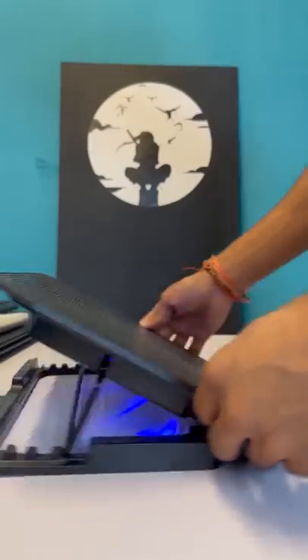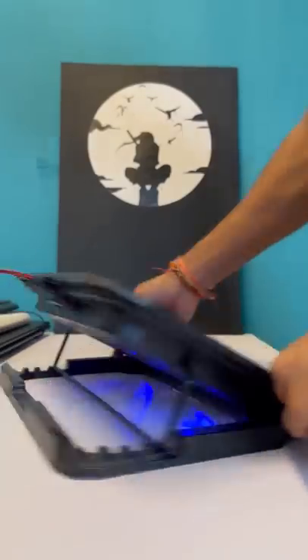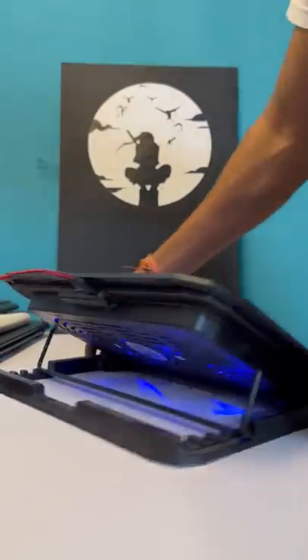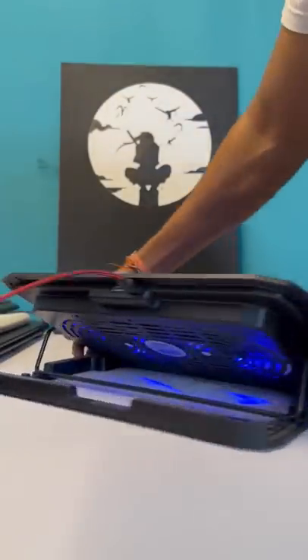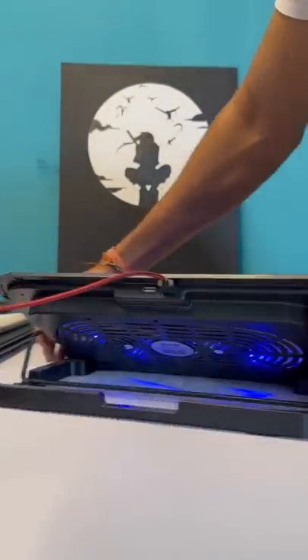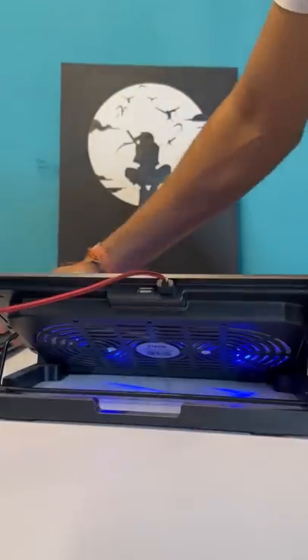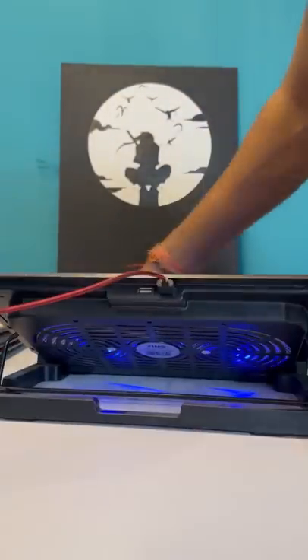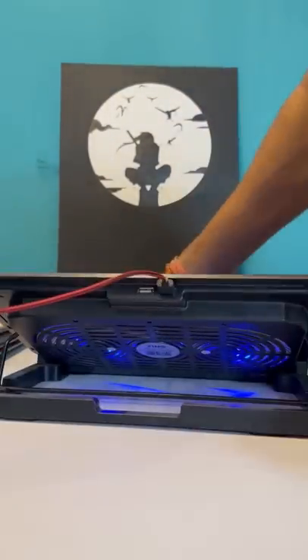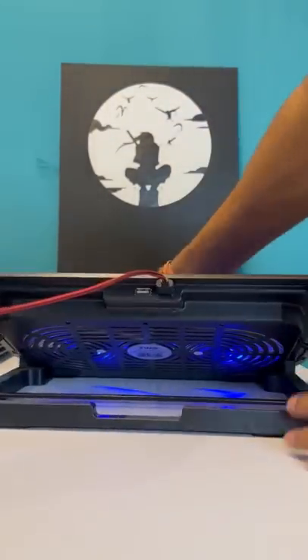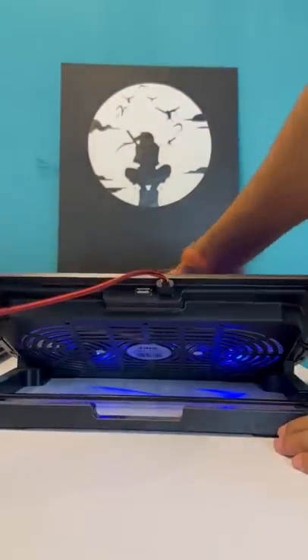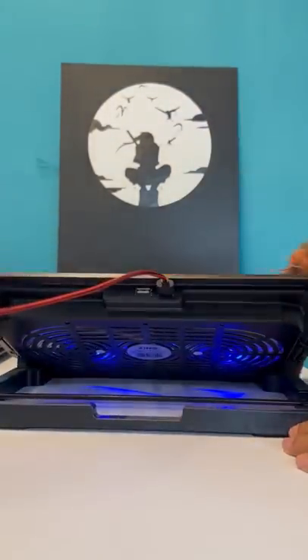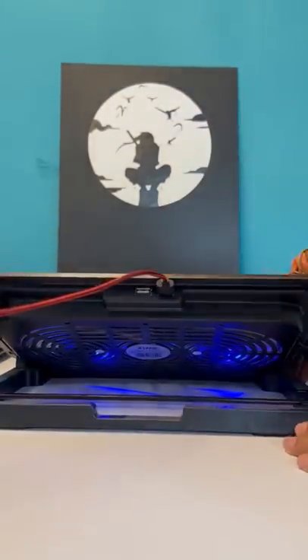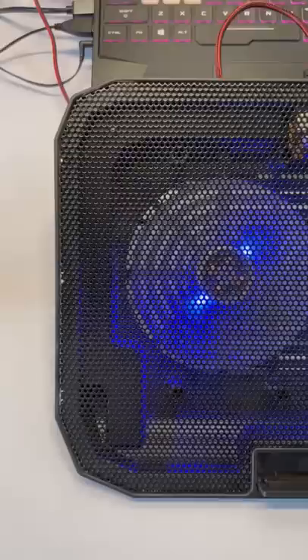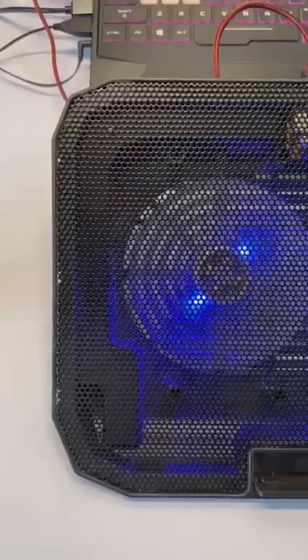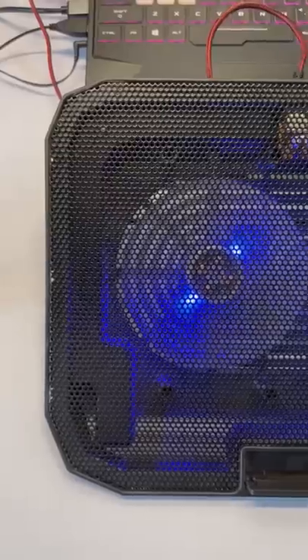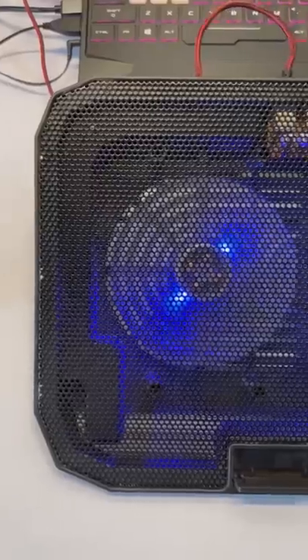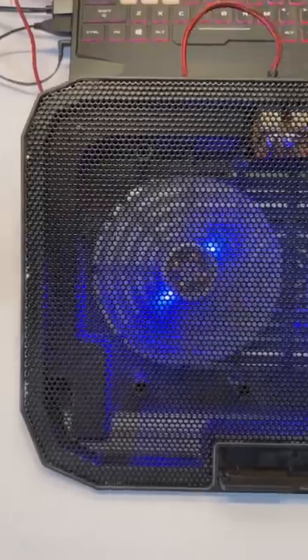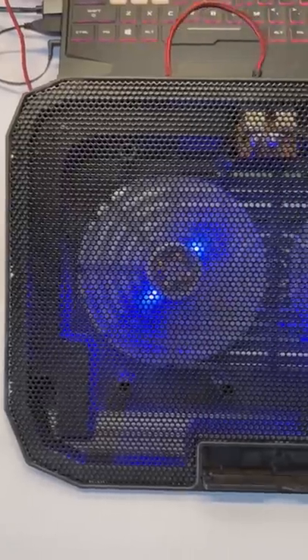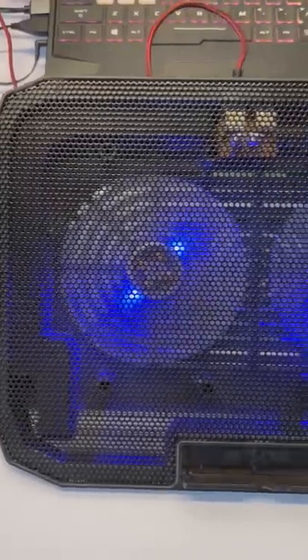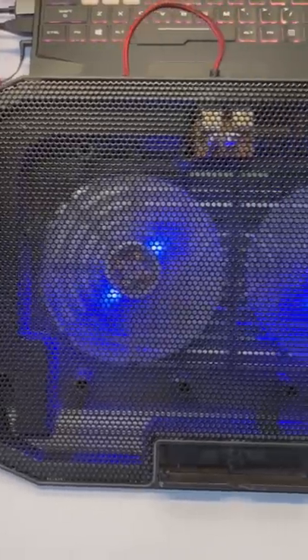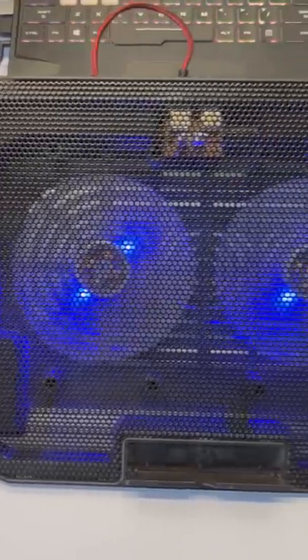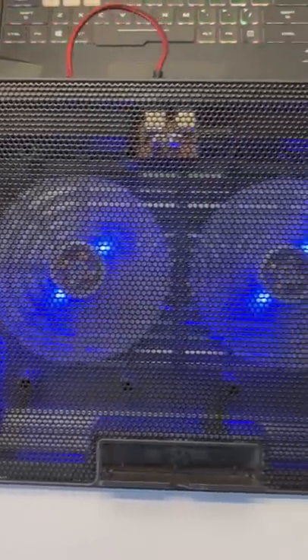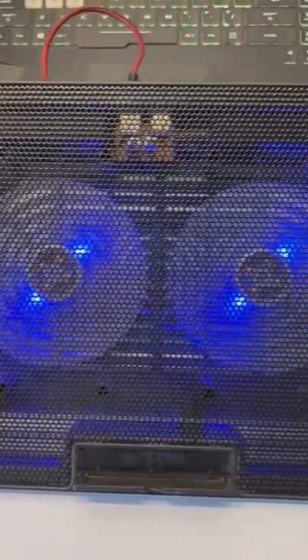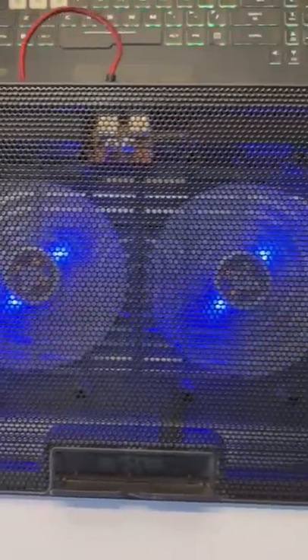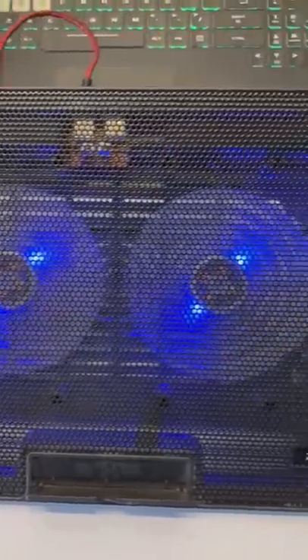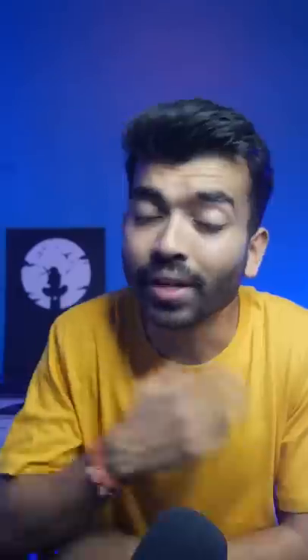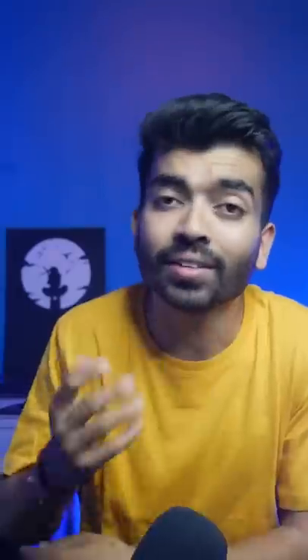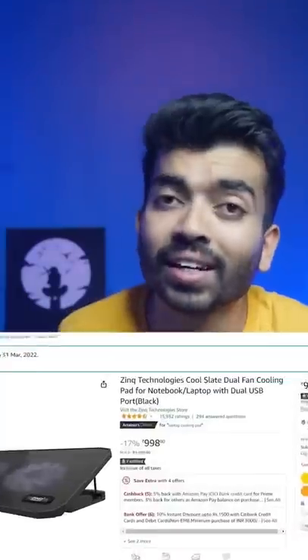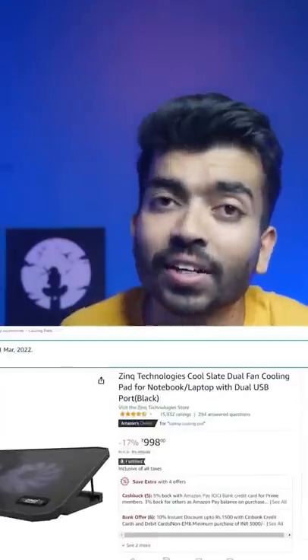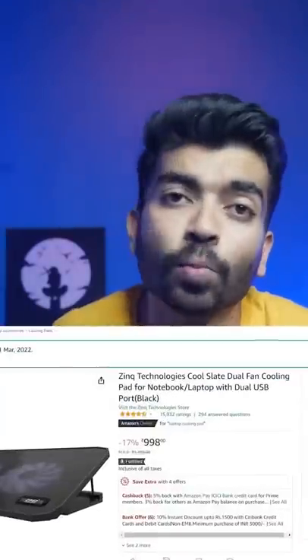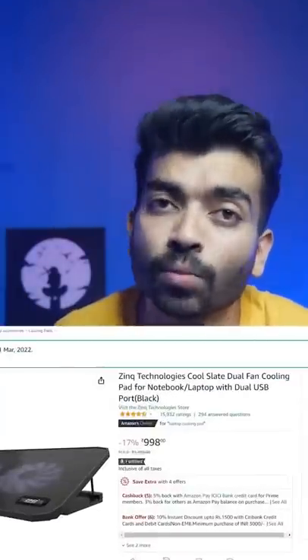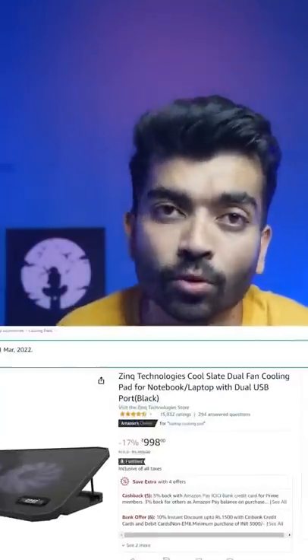First, let's look at the build quality. The plastic frame is sturdy, so you can't complain about the build quality for the price. I bought it from Amazon.